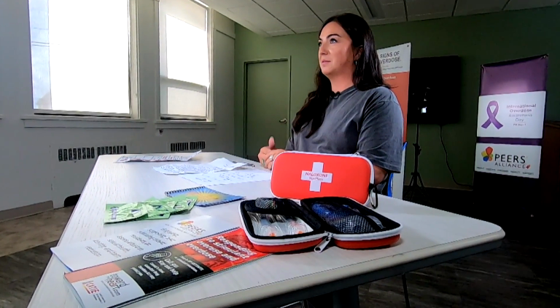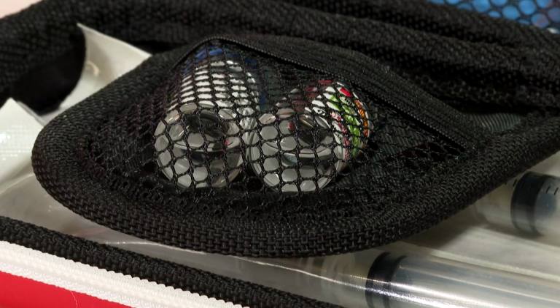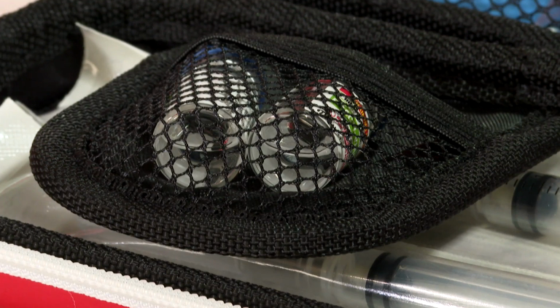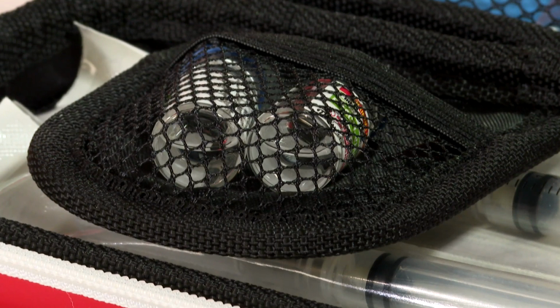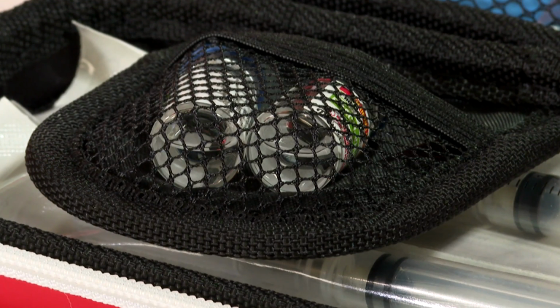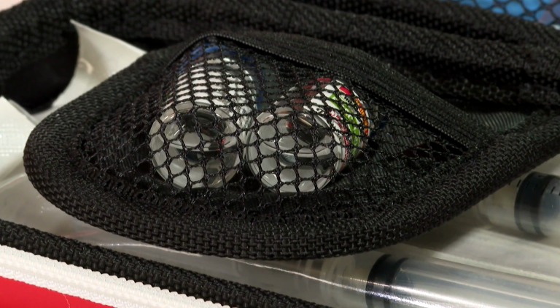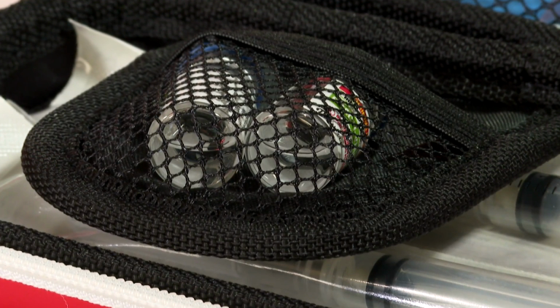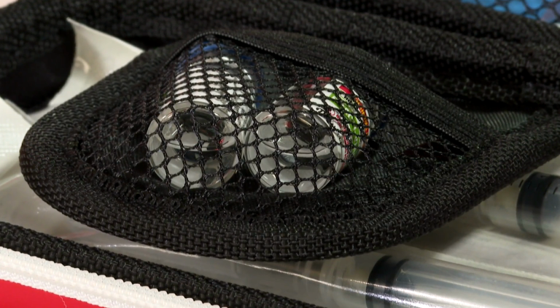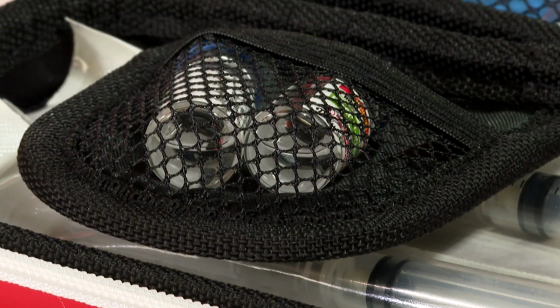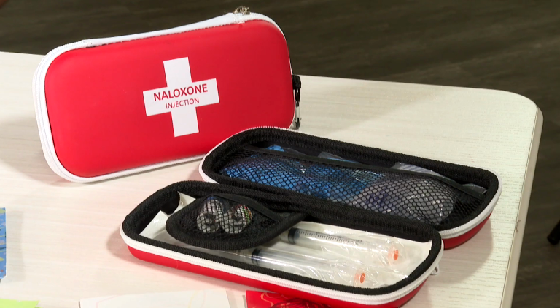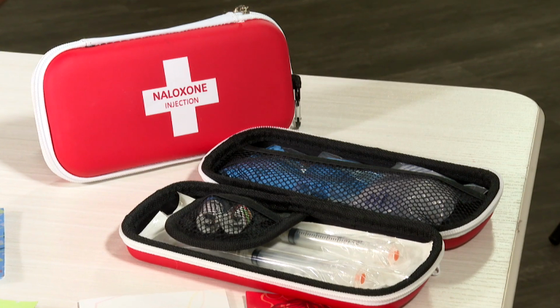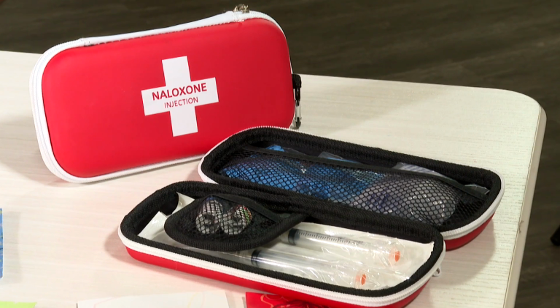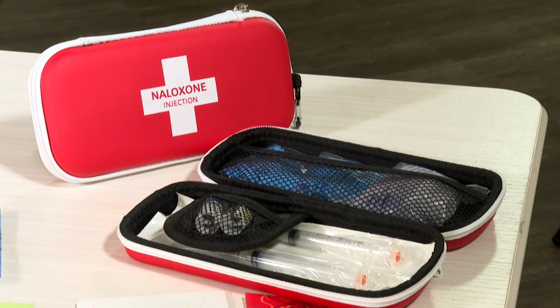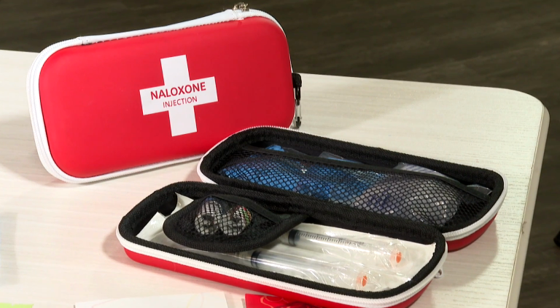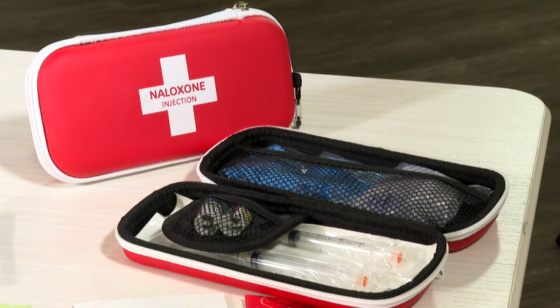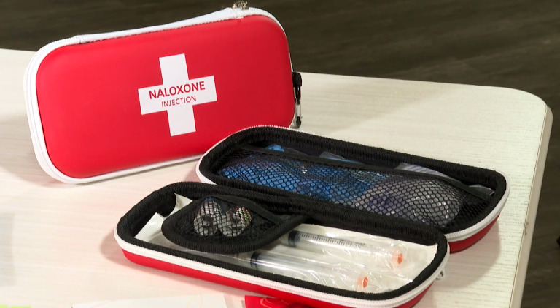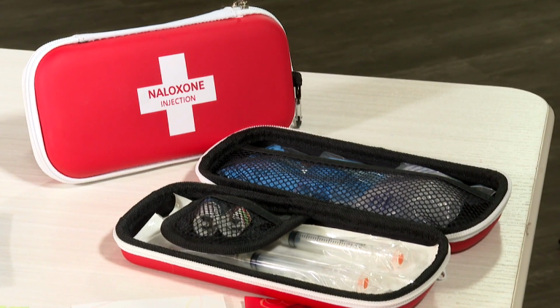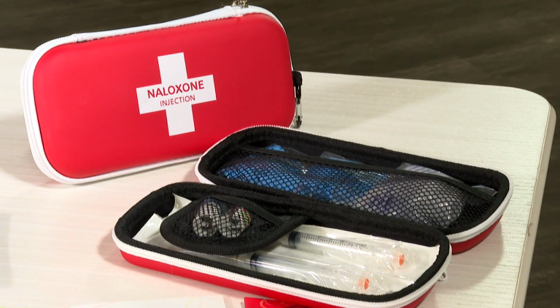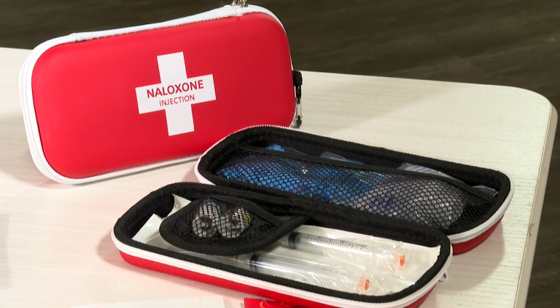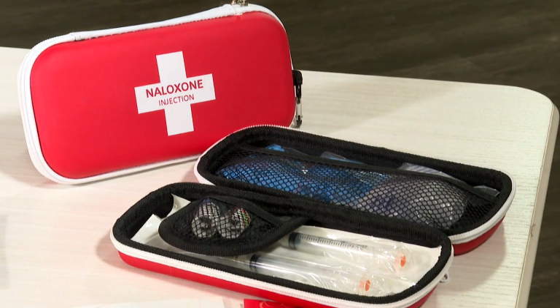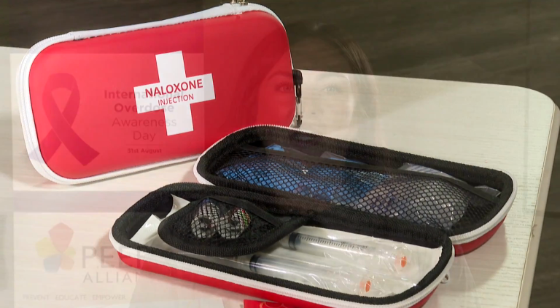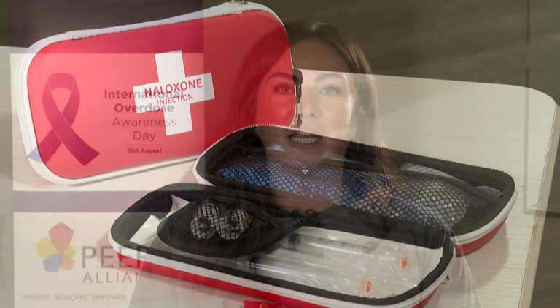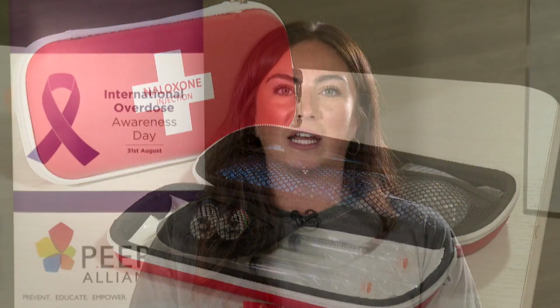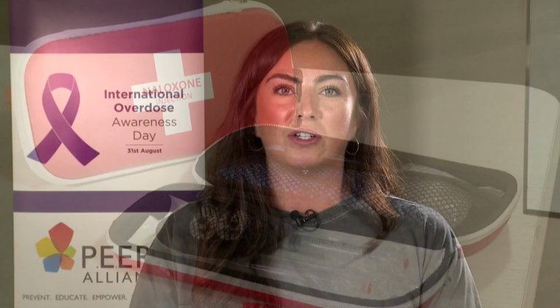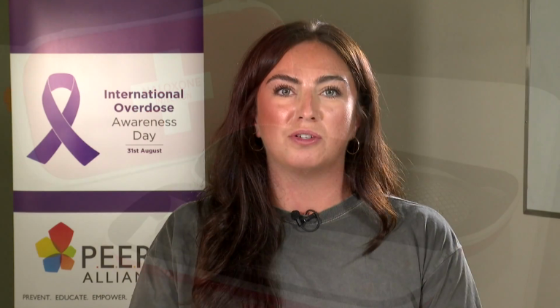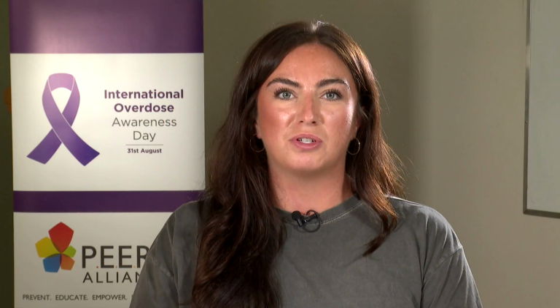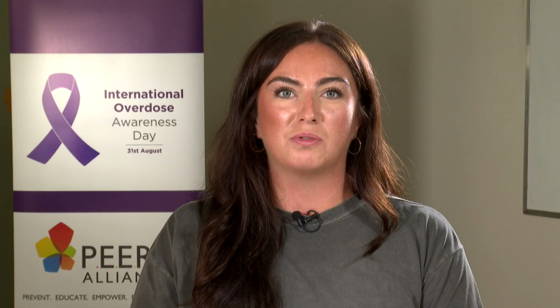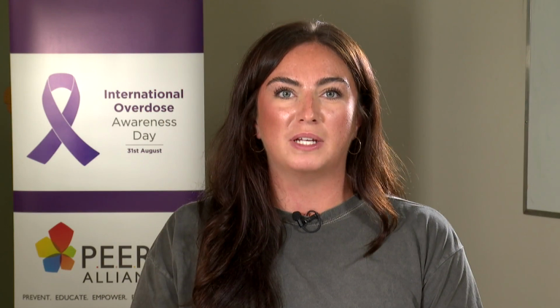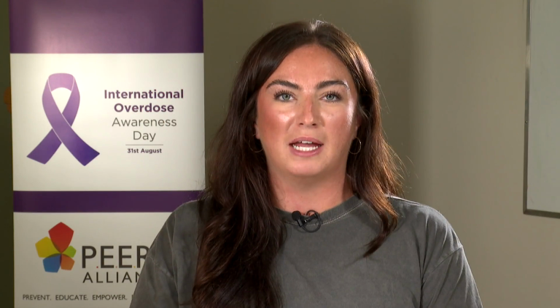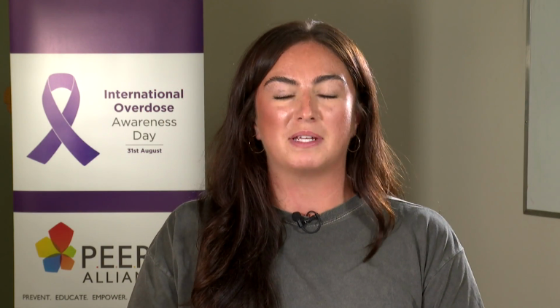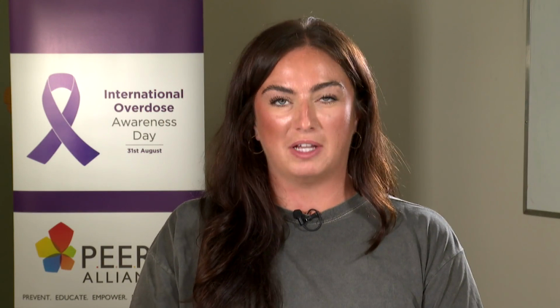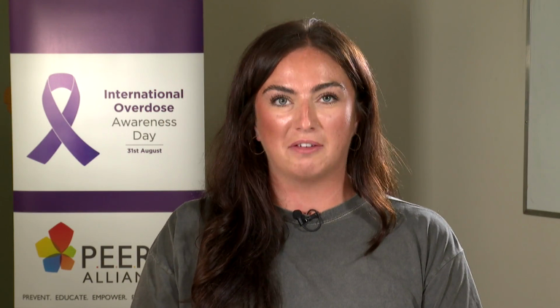Naloxone kits are available in your community, and with a little information and a kit on hand, you too can help save a life.